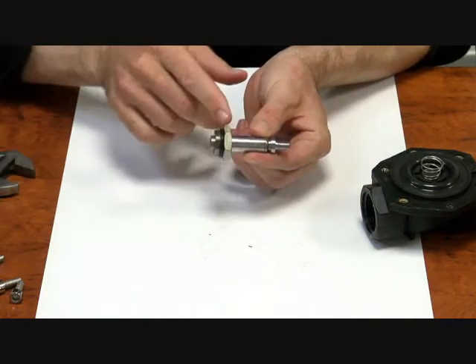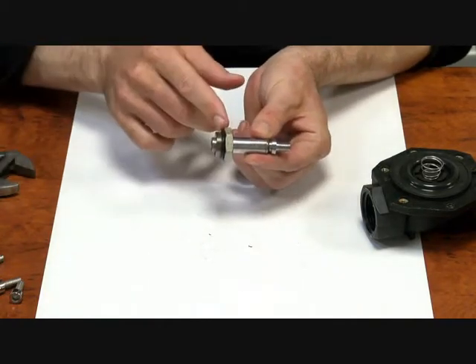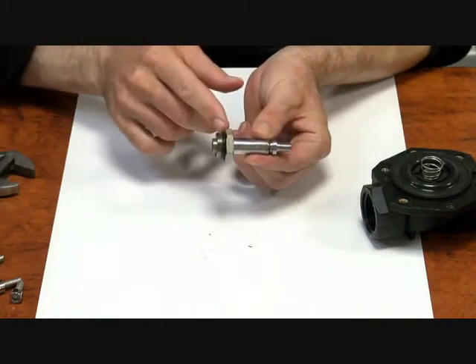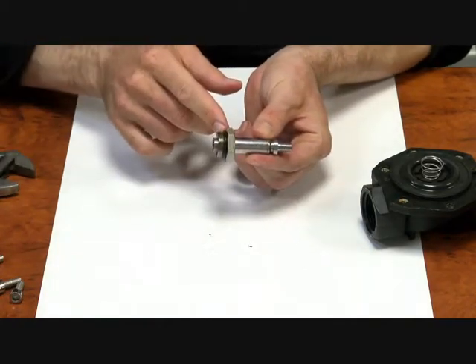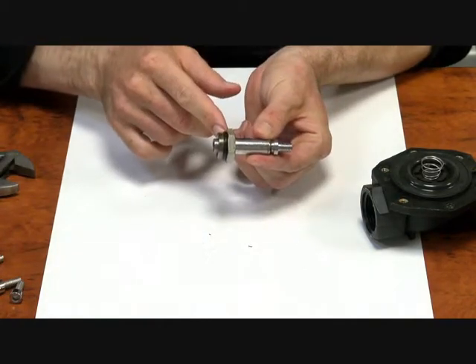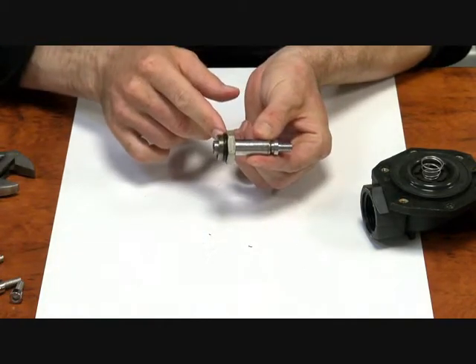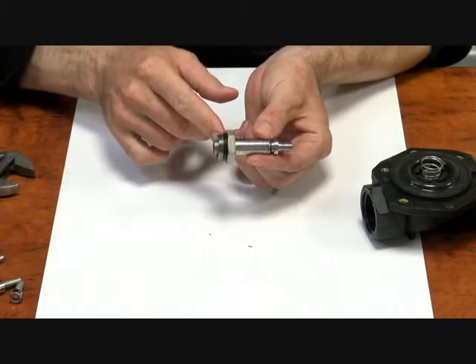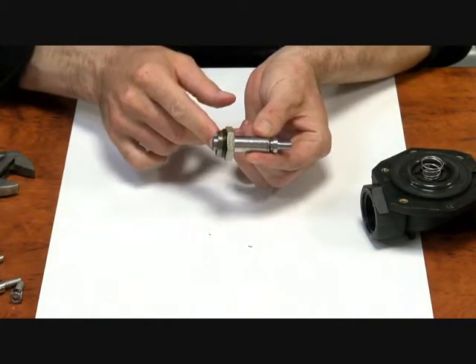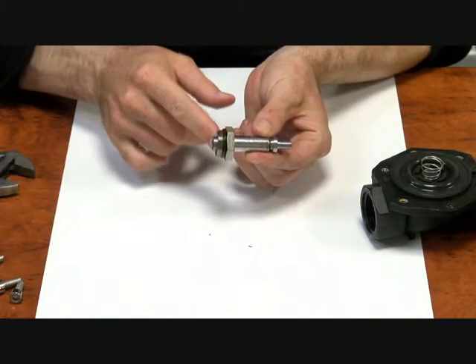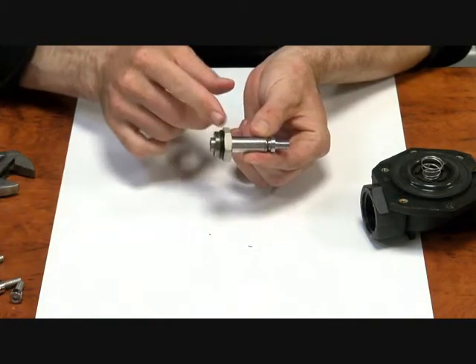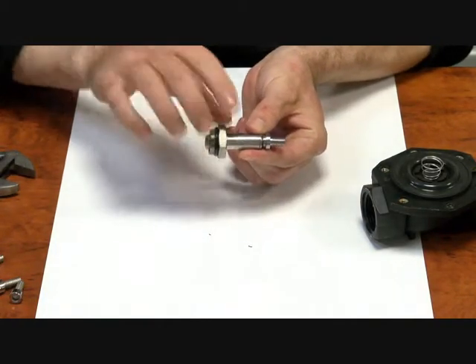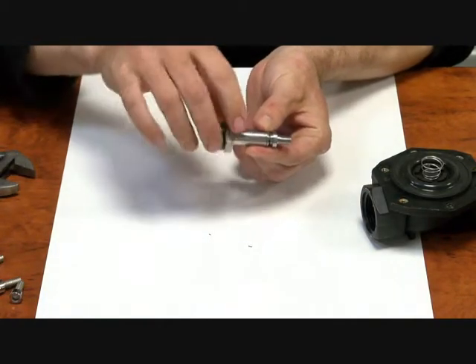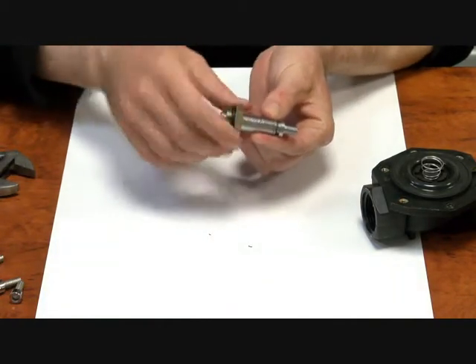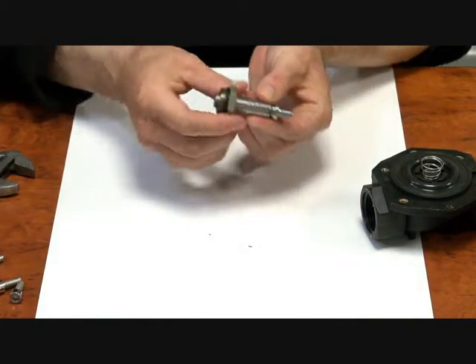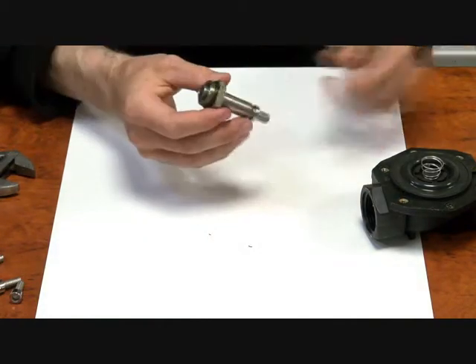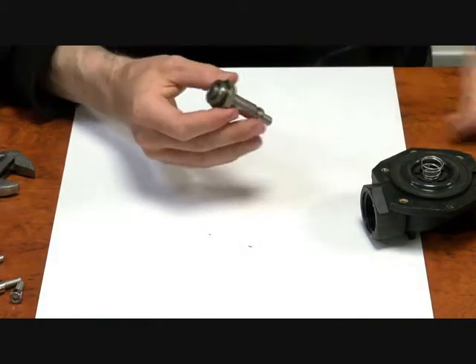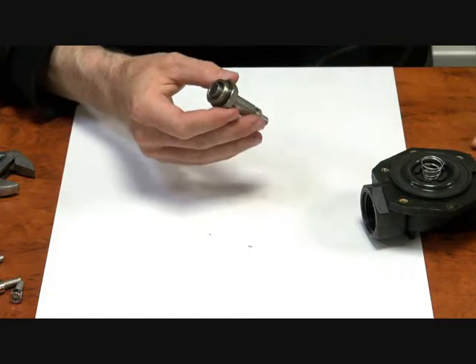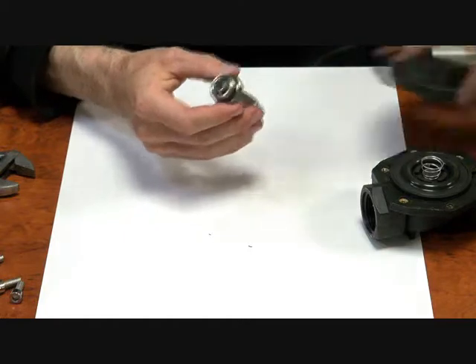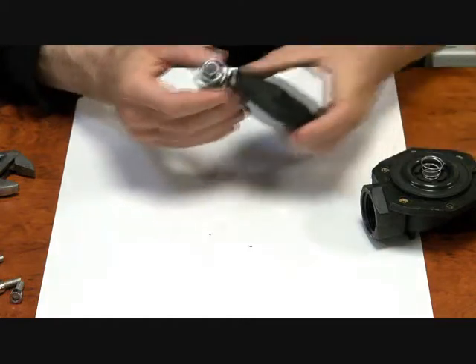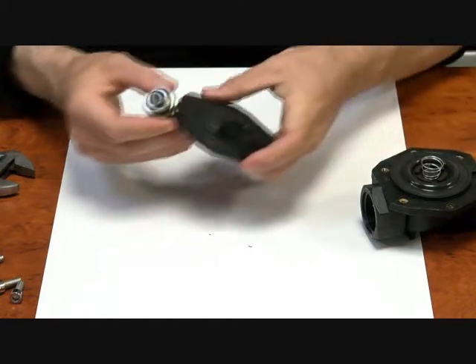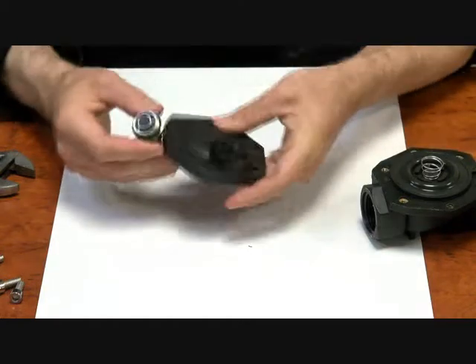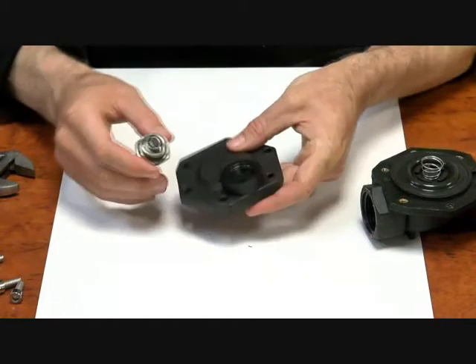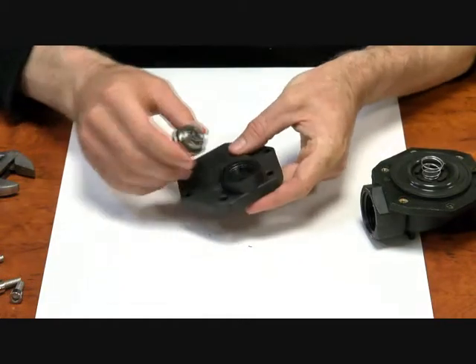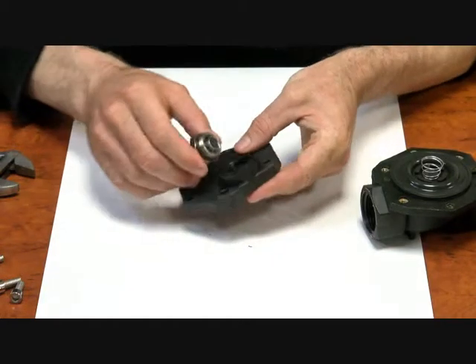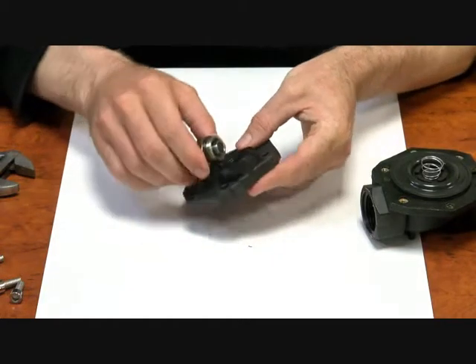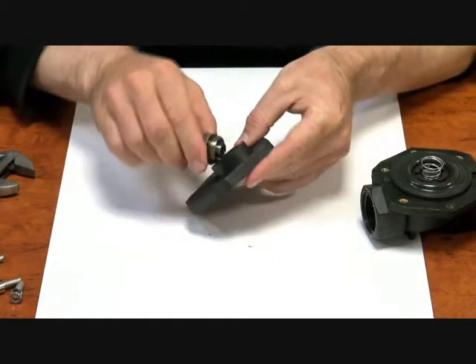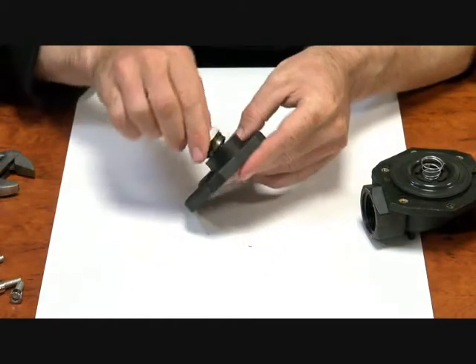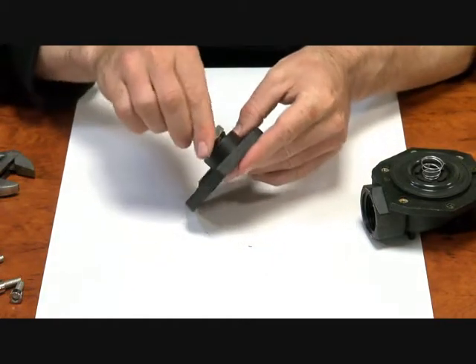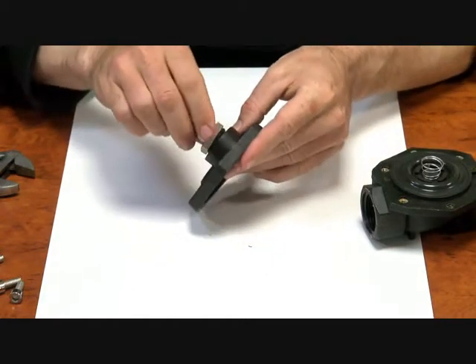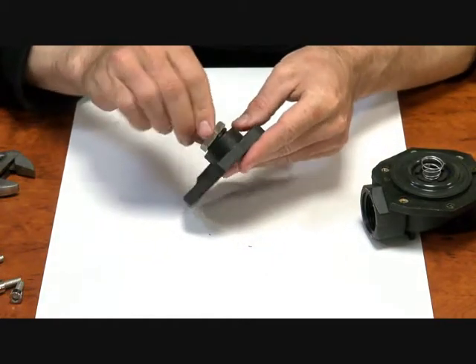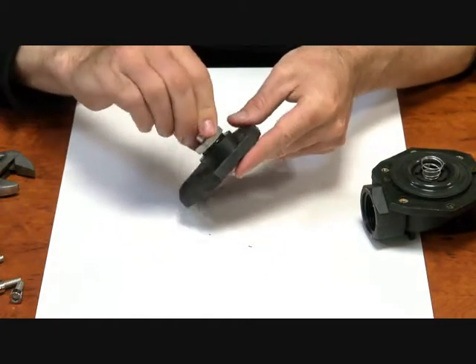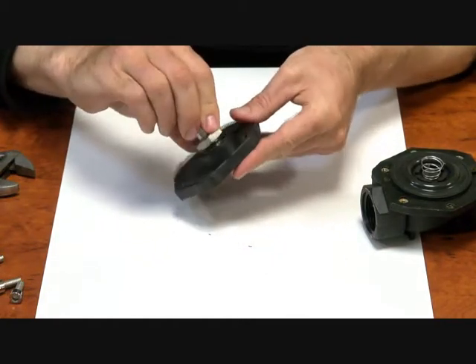Another point here is the Viton O-ring around the side. When you put it back together, make sure you don't pinch that O-ring.